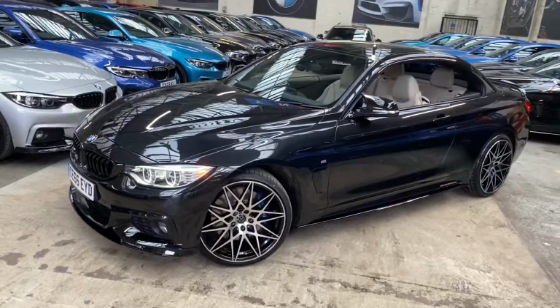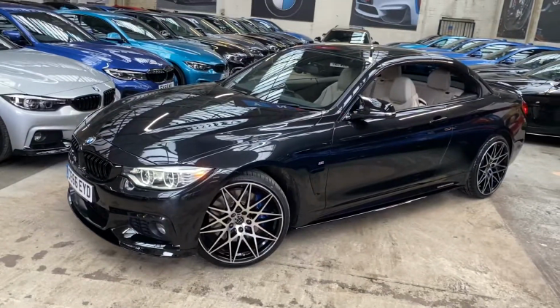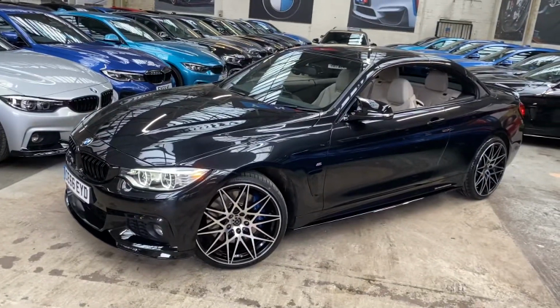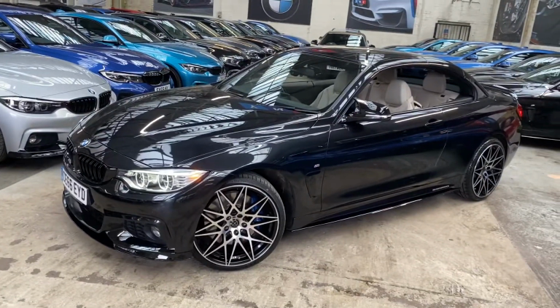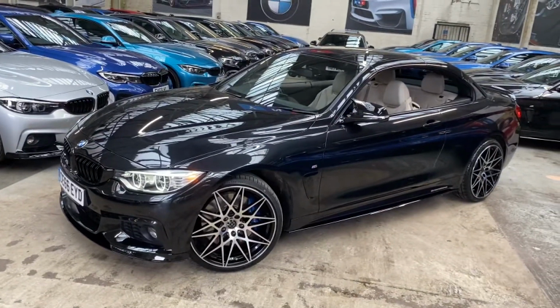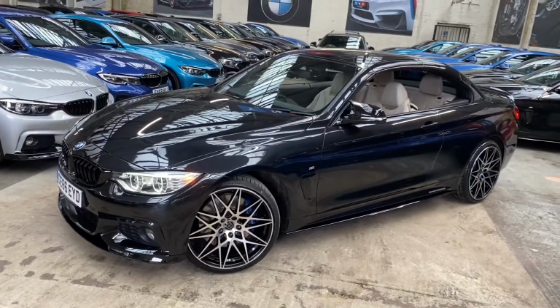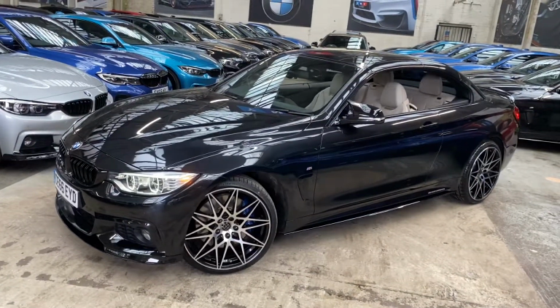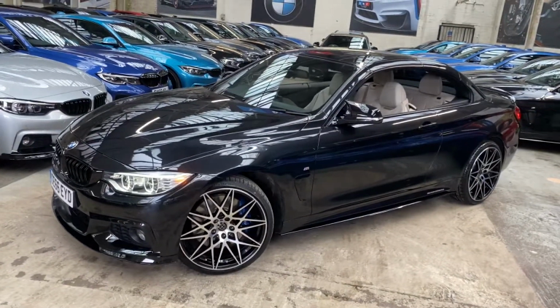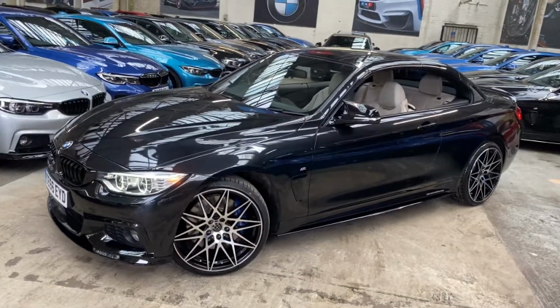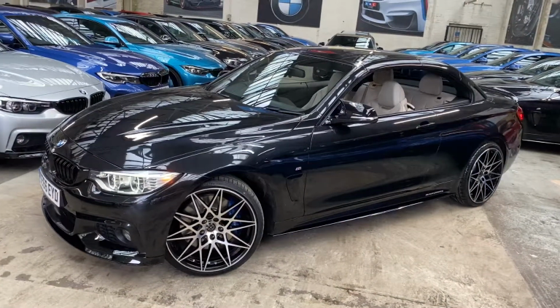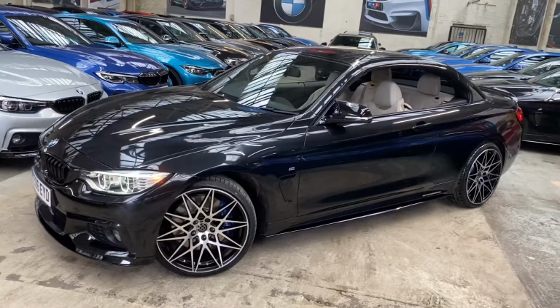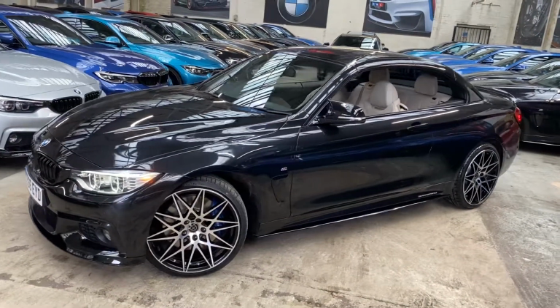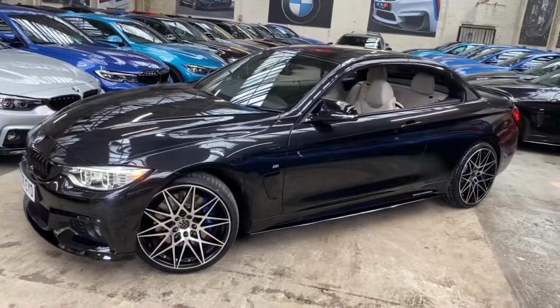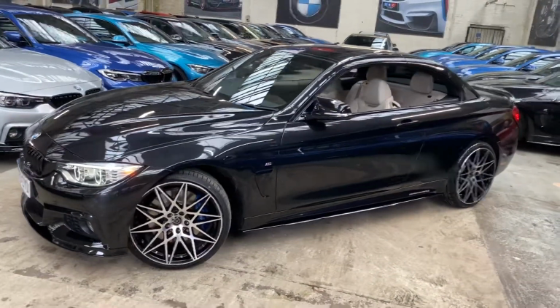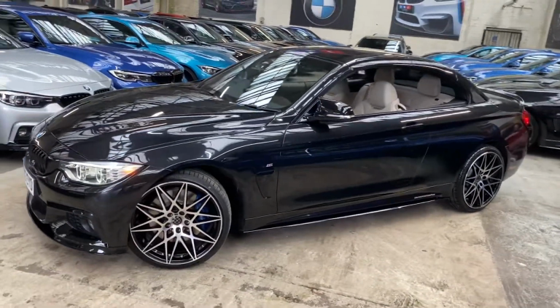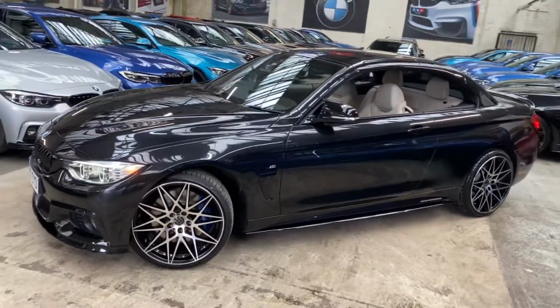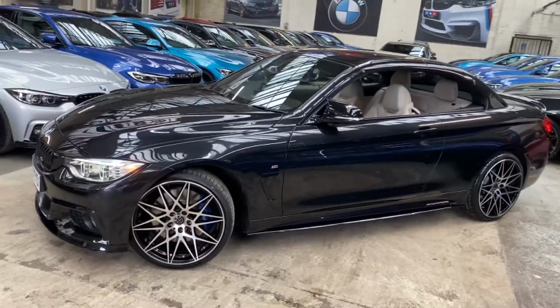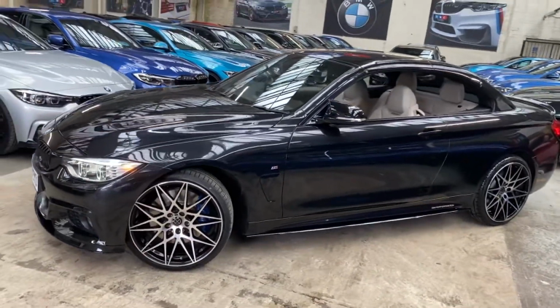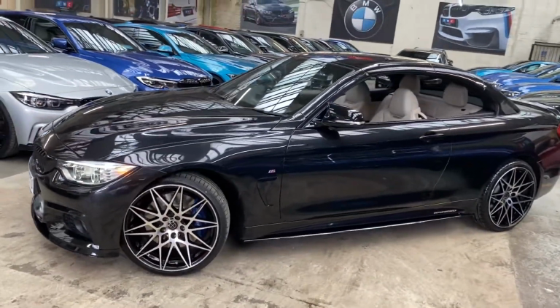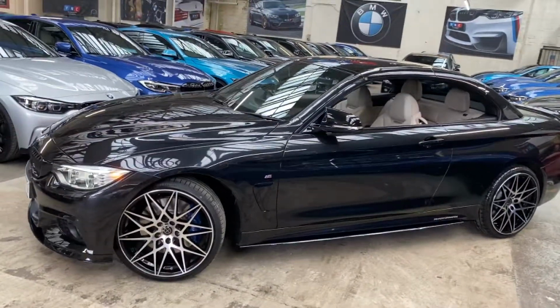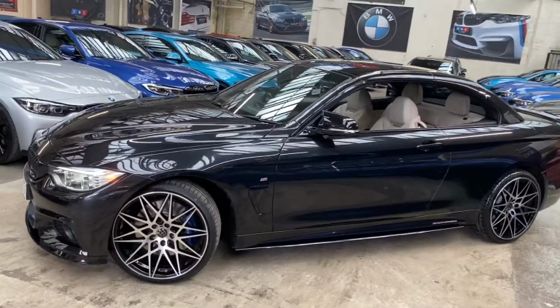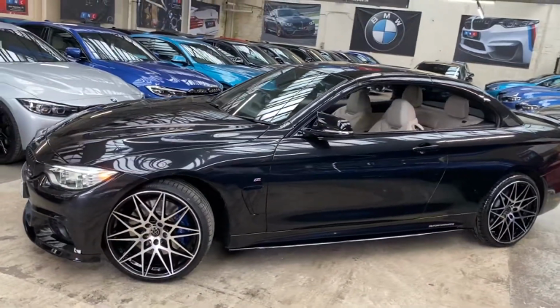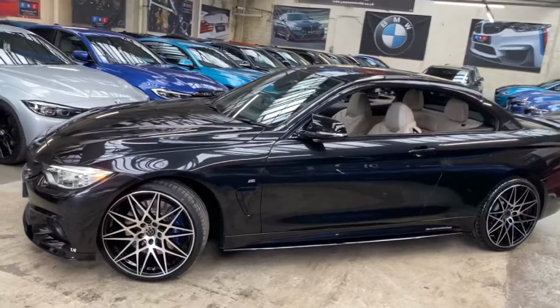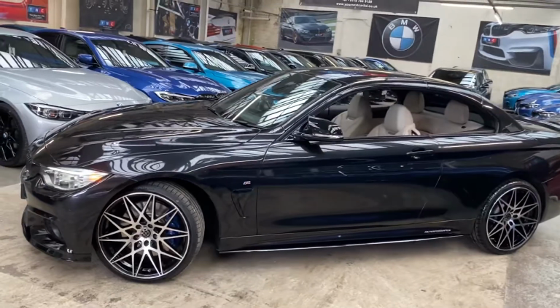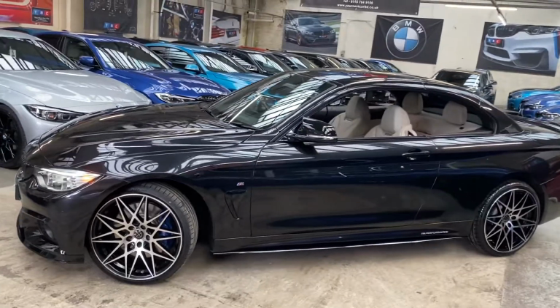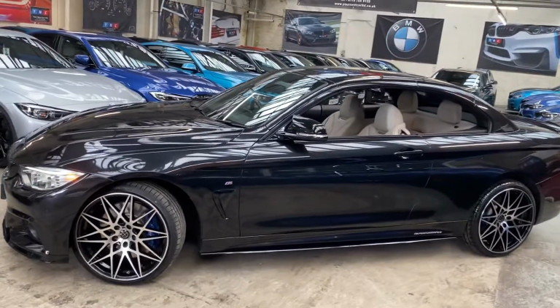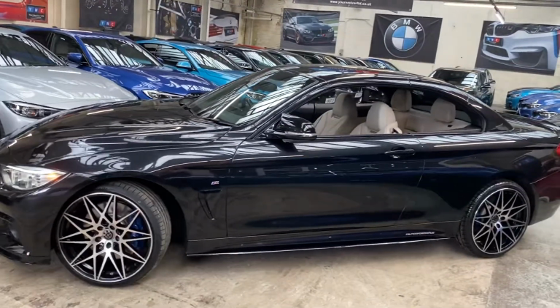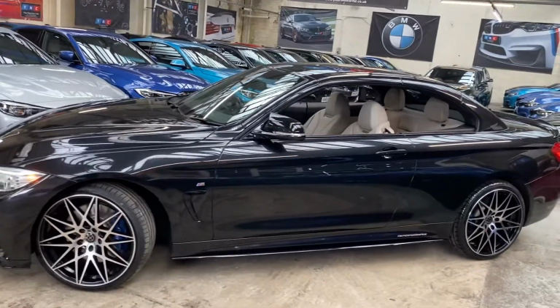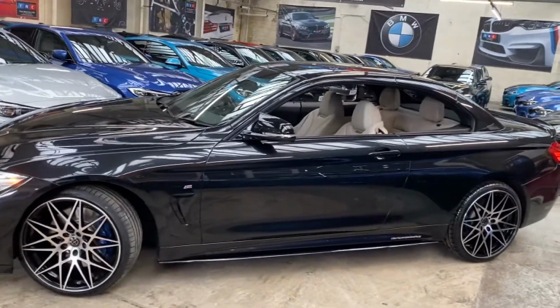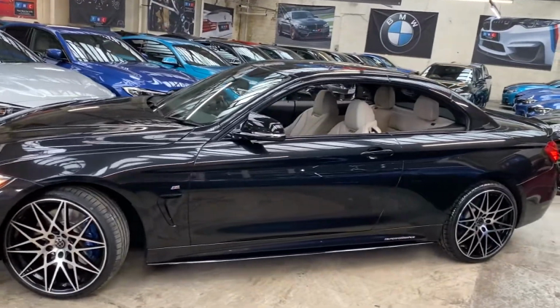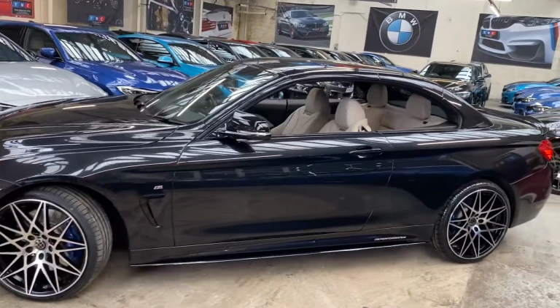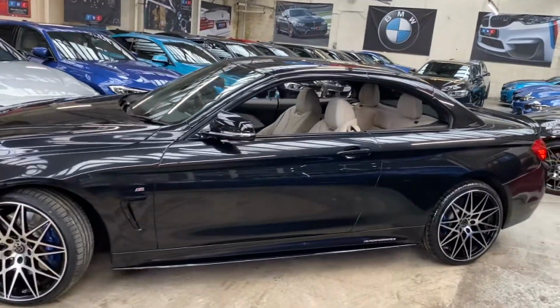Down the side, we've gone for the gloss black sidebars with Y&C M Performance decals.